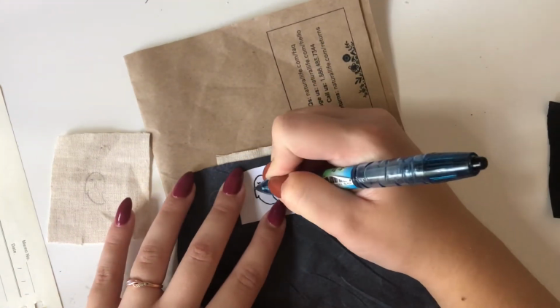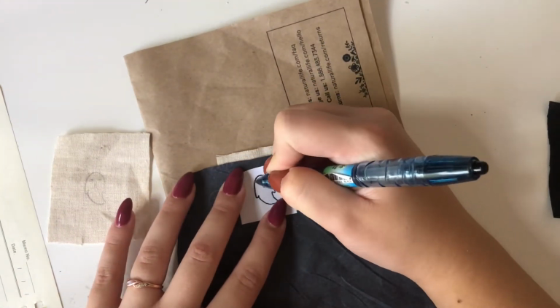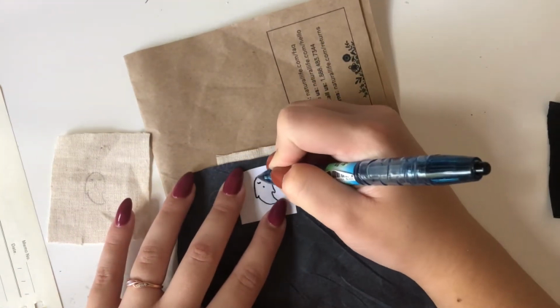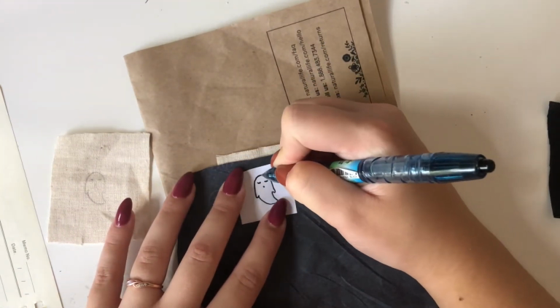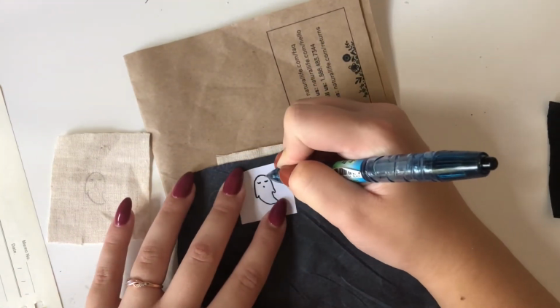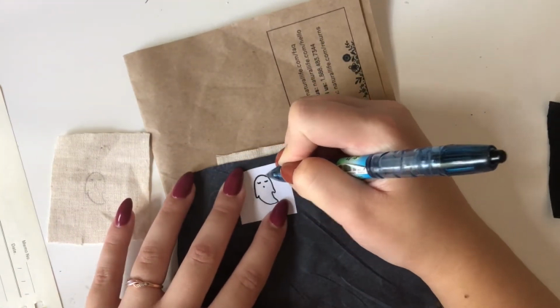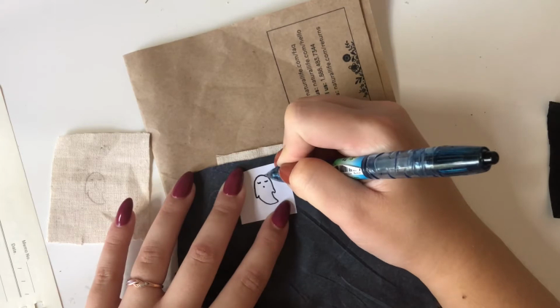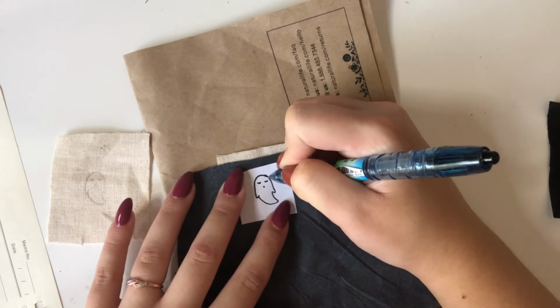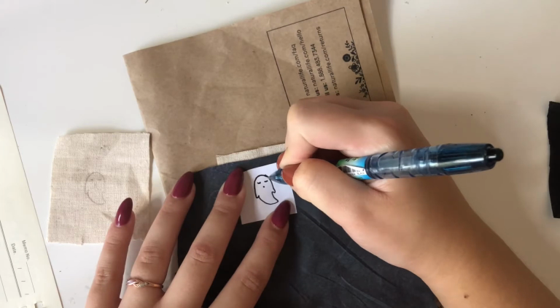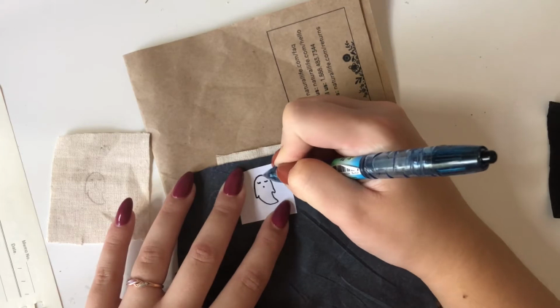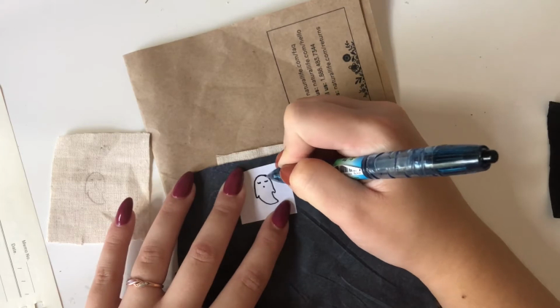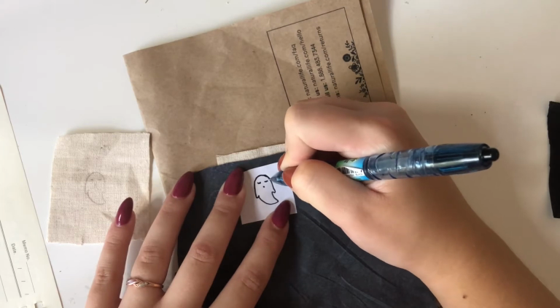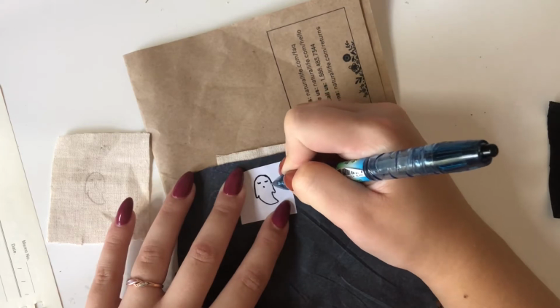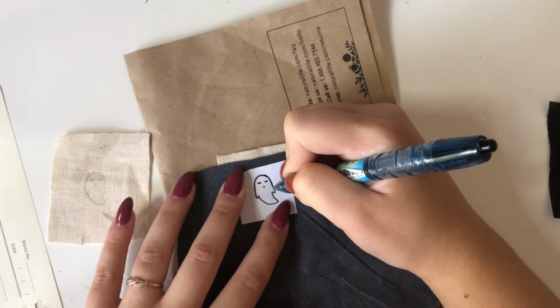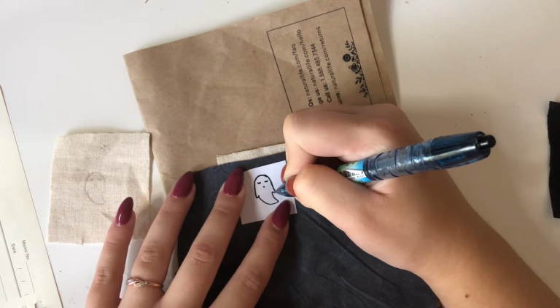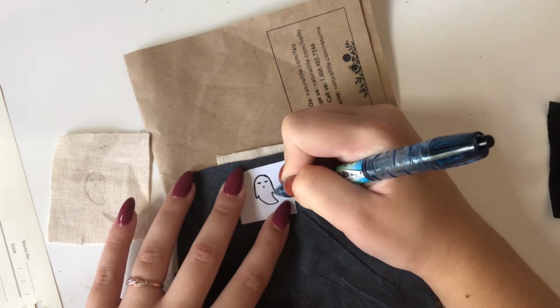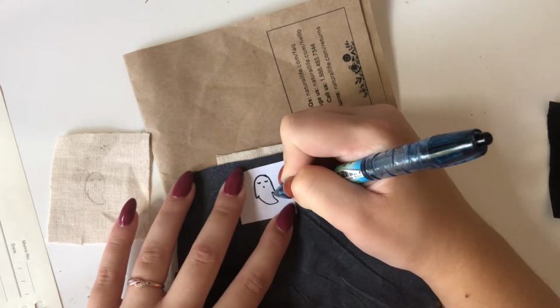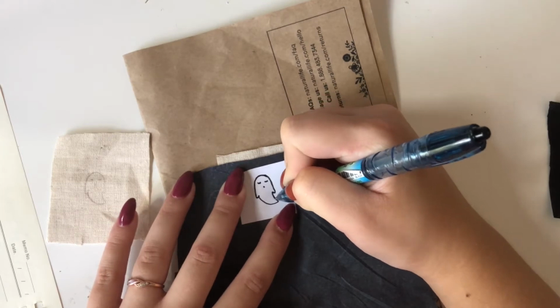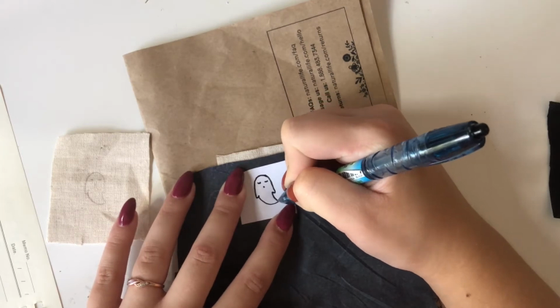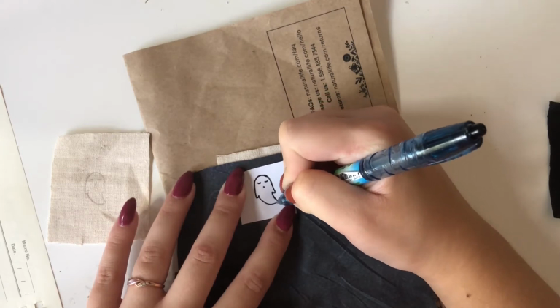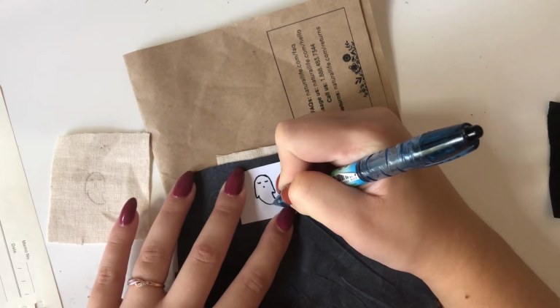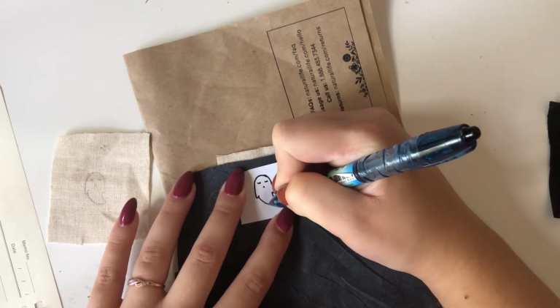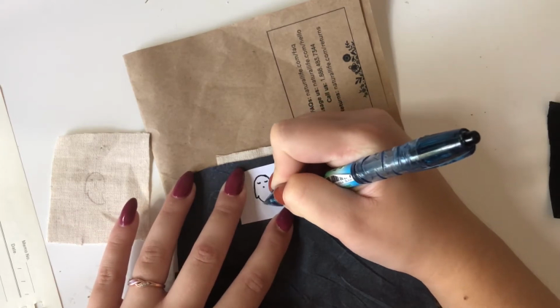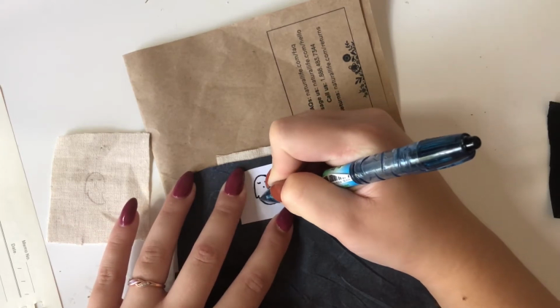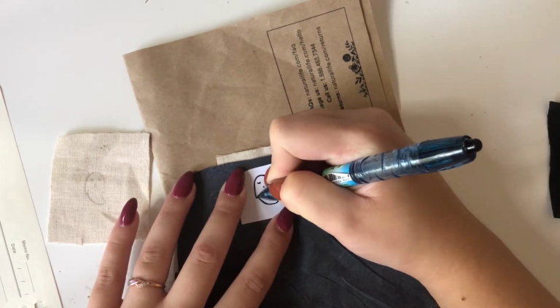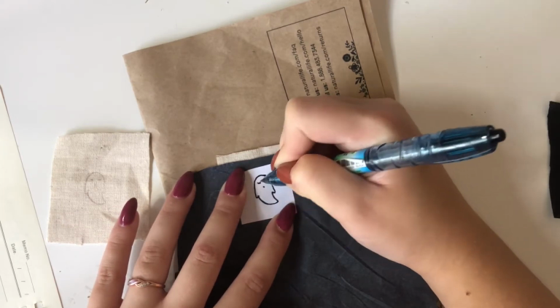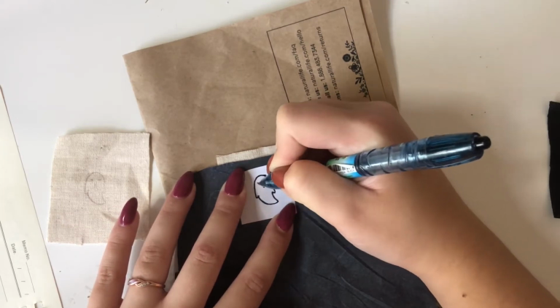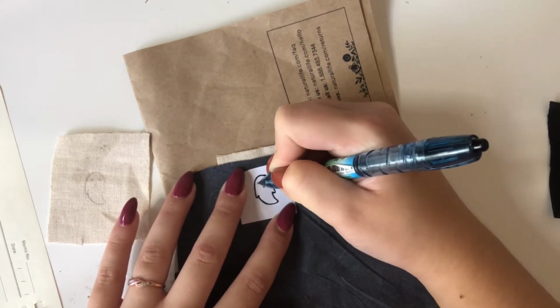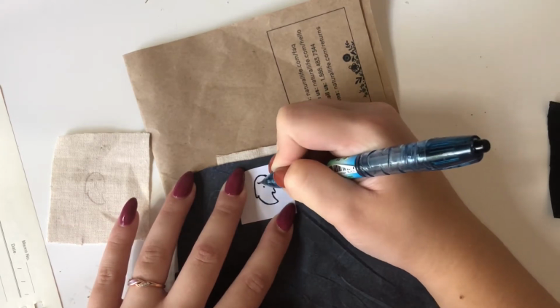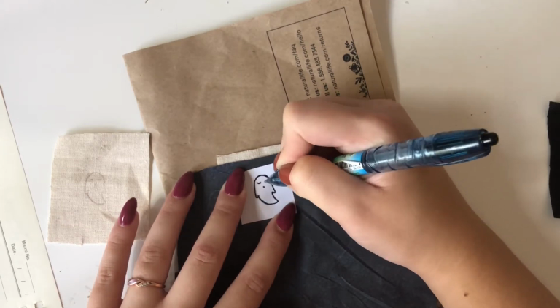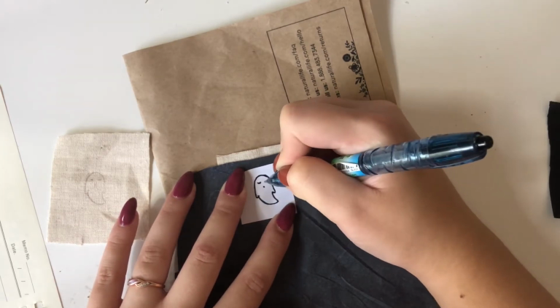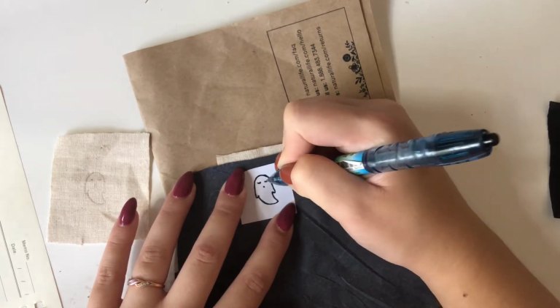In today's video I am showing the new things that are coming to my shop for the fall drop, which is happening tomorrow, August 23rd, probably by 10 a.m.